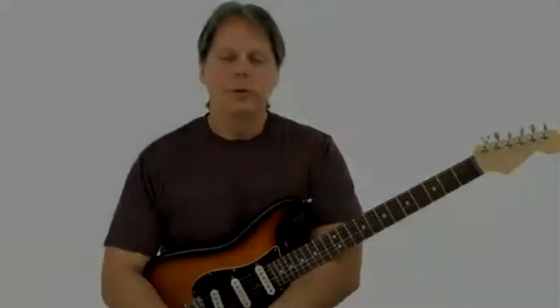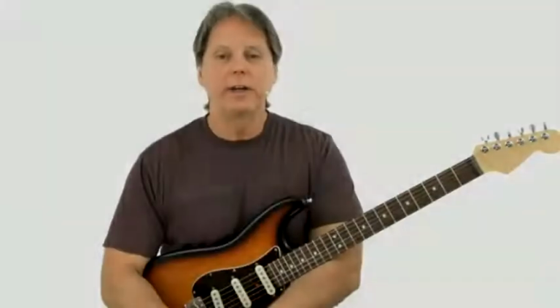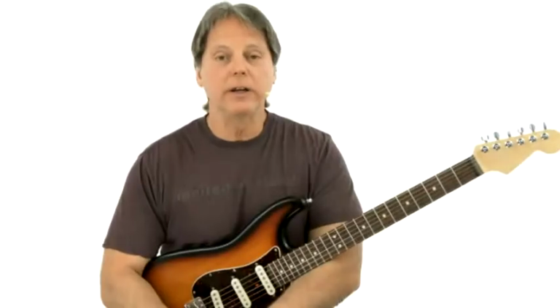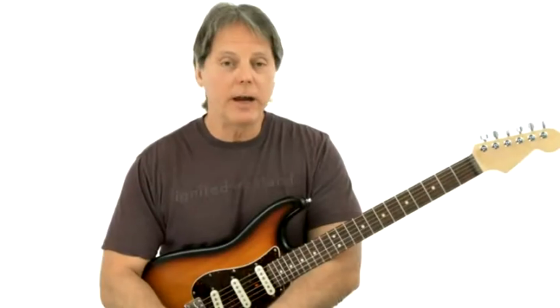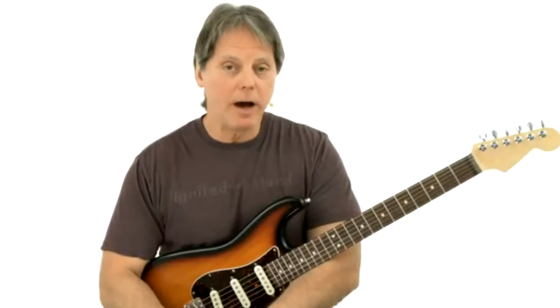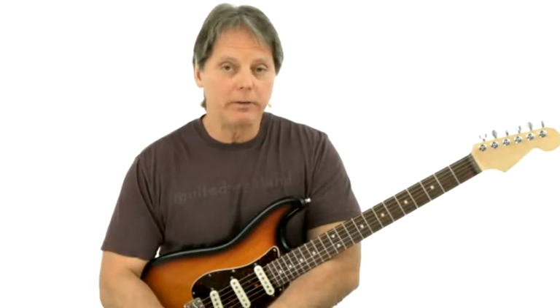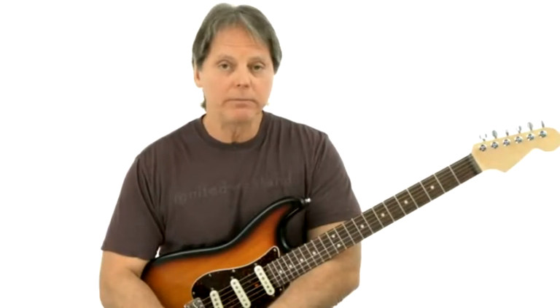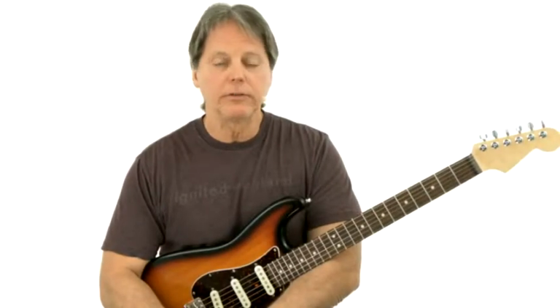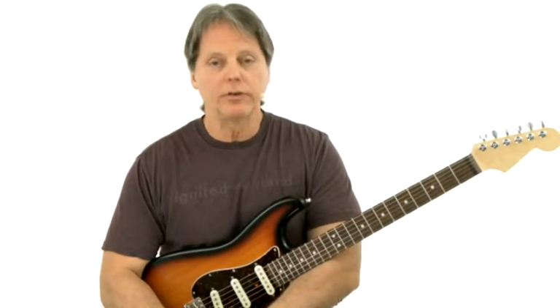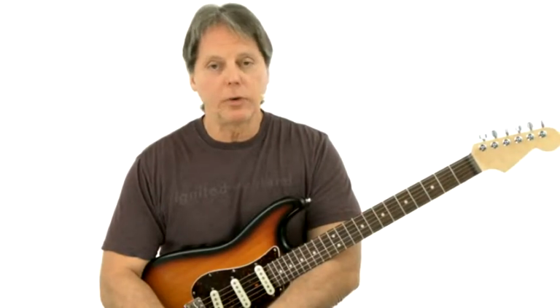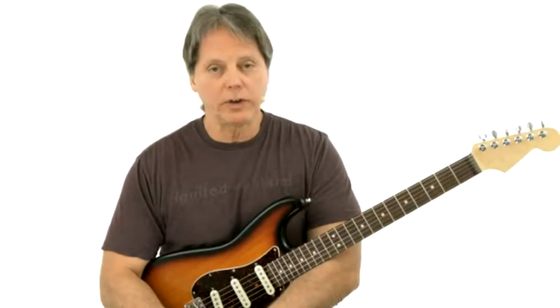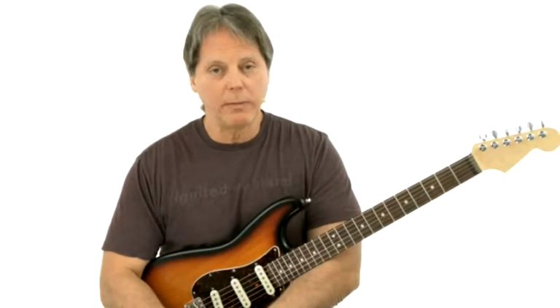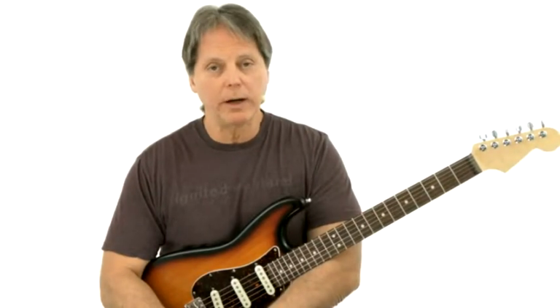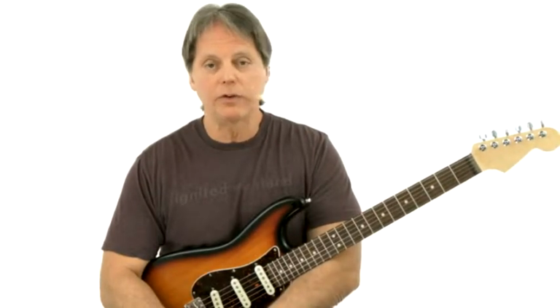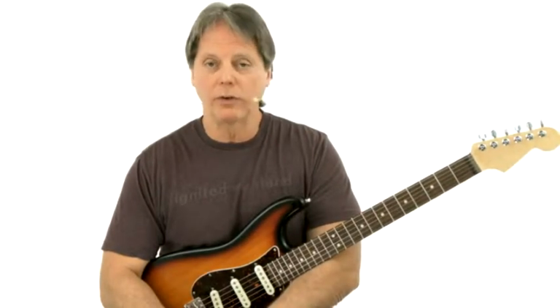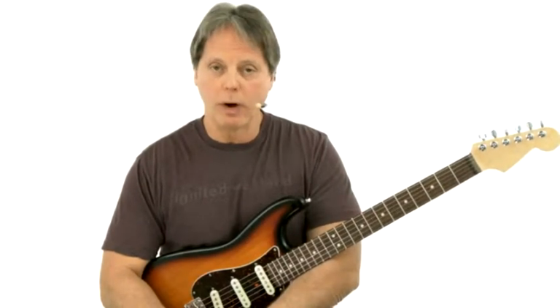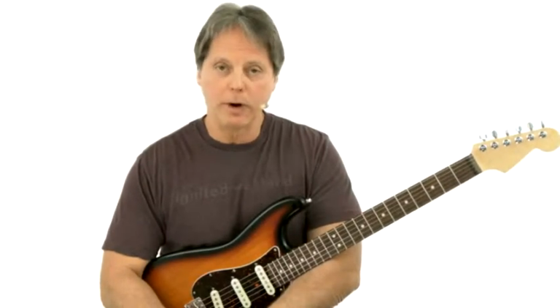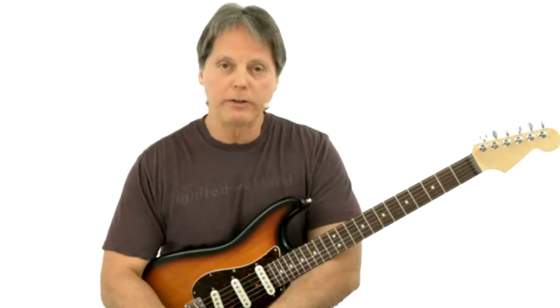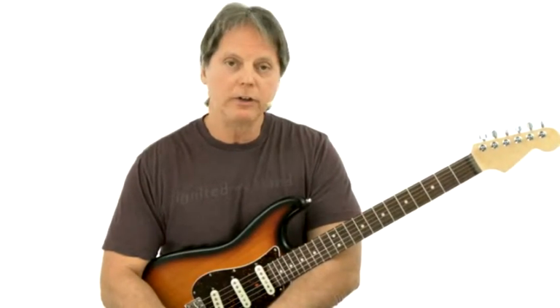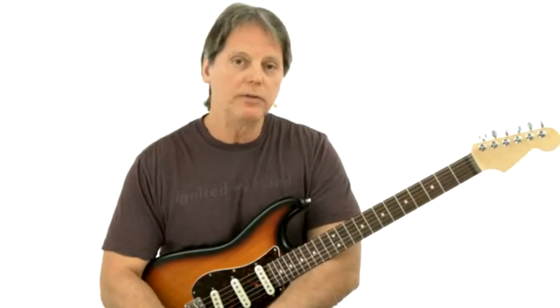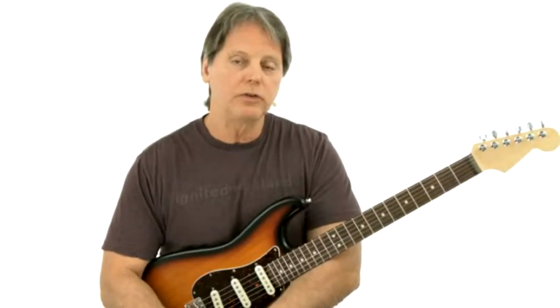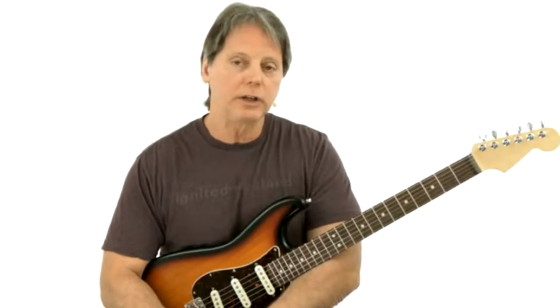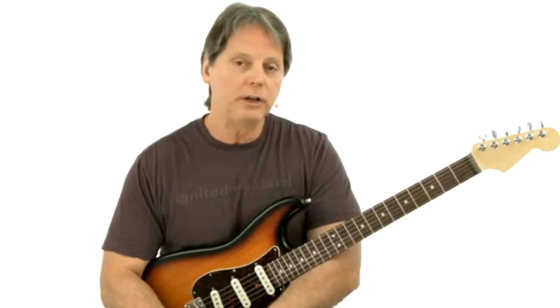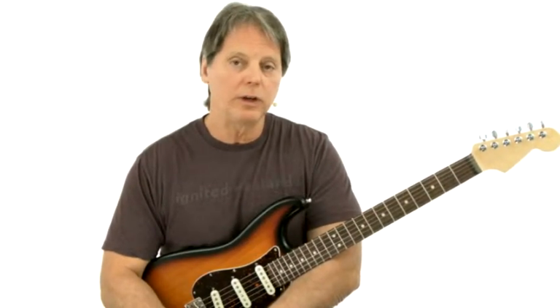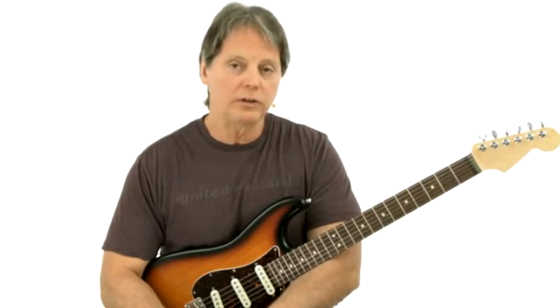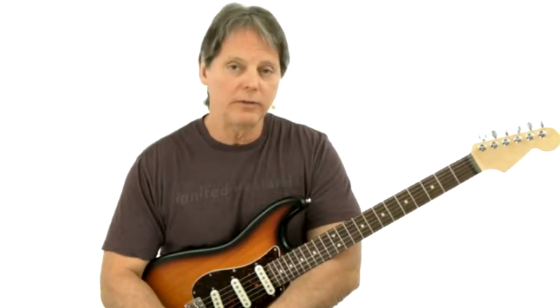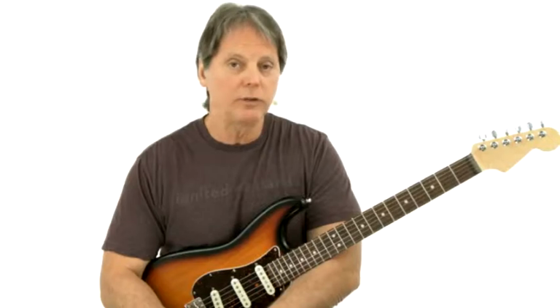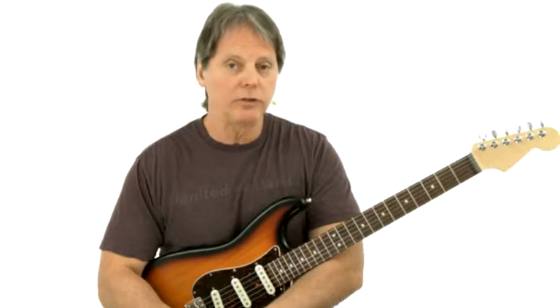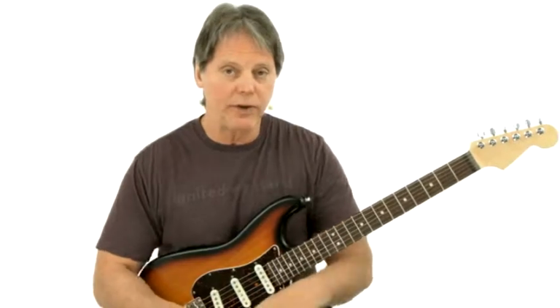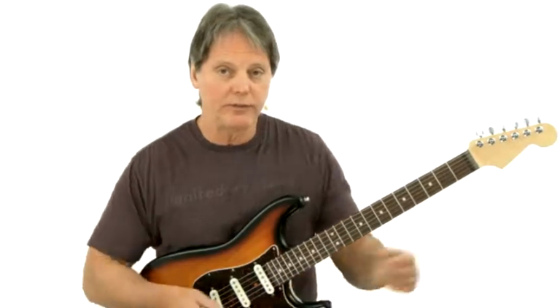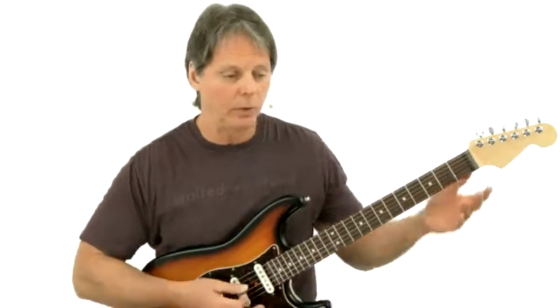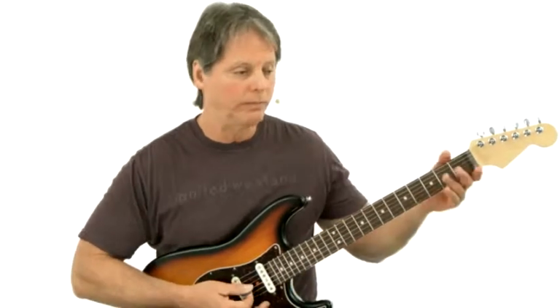We're in the key of A minor. Your first chord is A minor, which is the I minor, and then you're moving to an E or E7, which is your V chord.